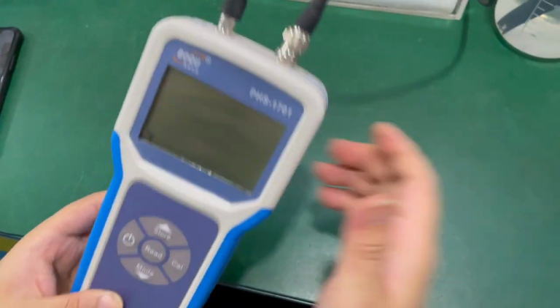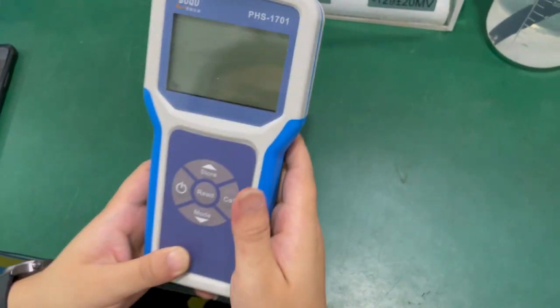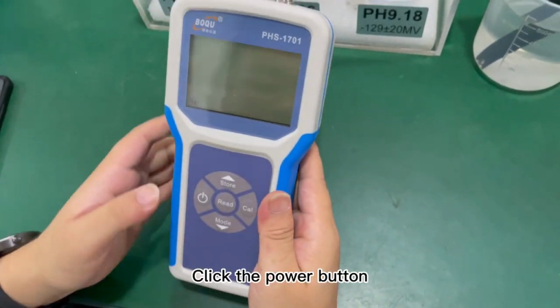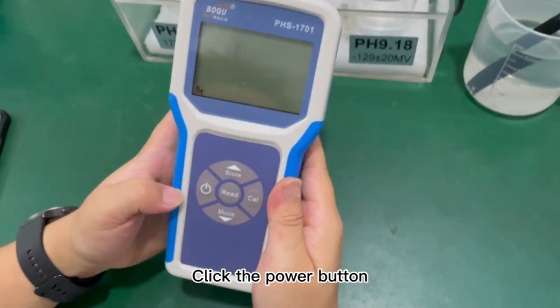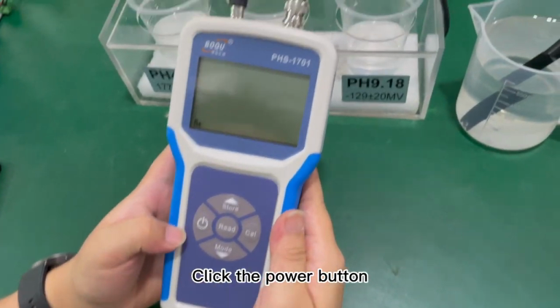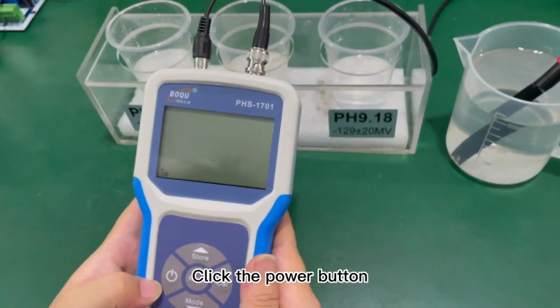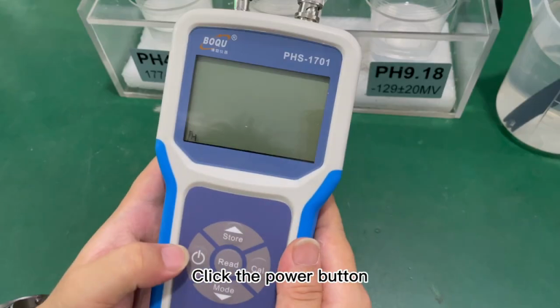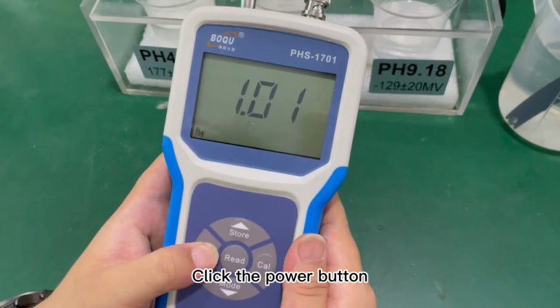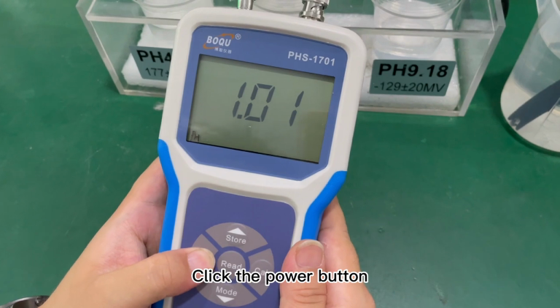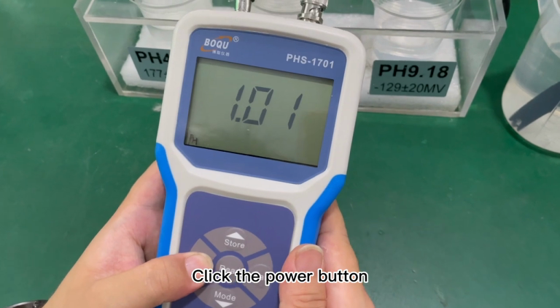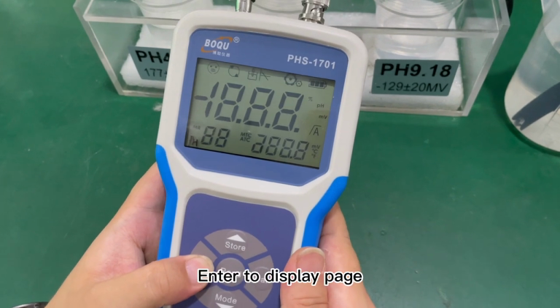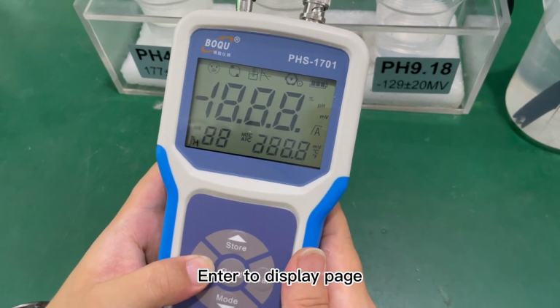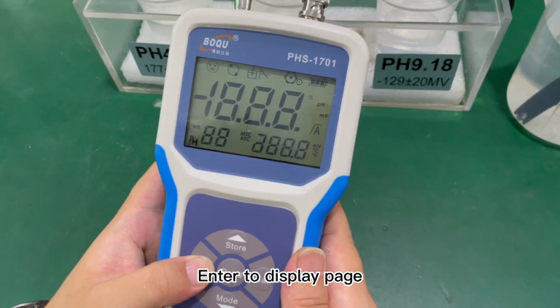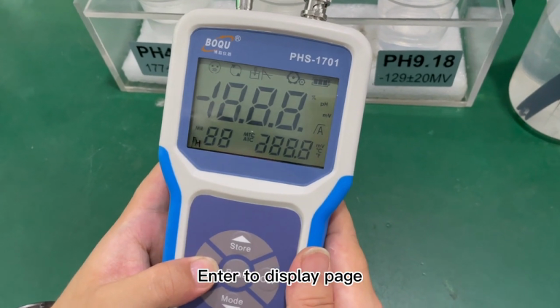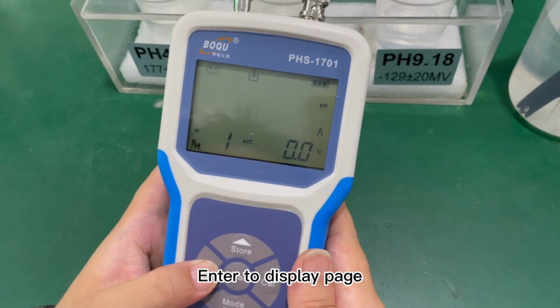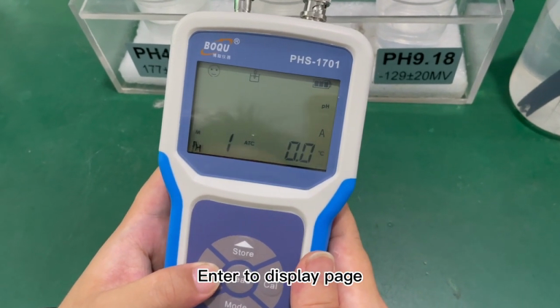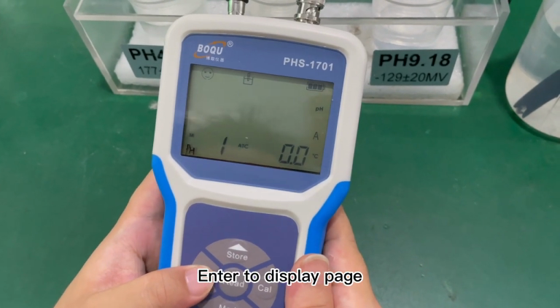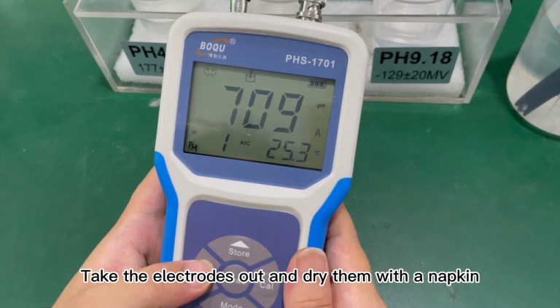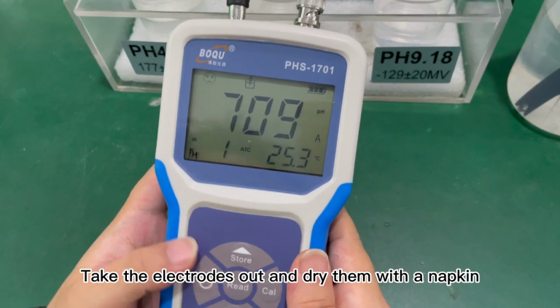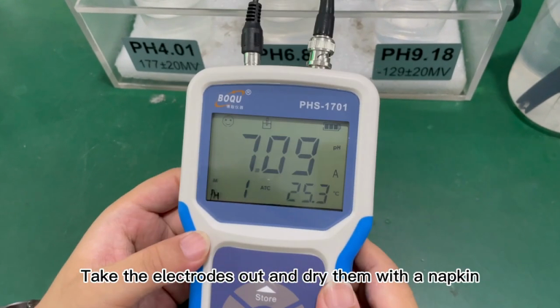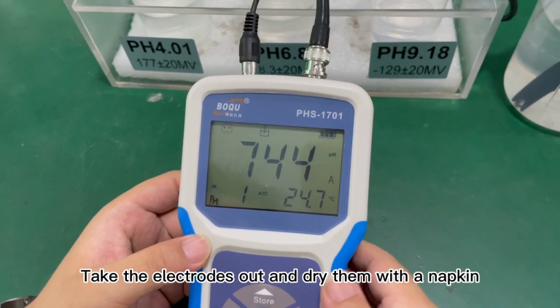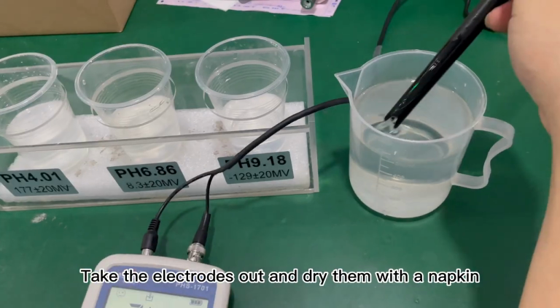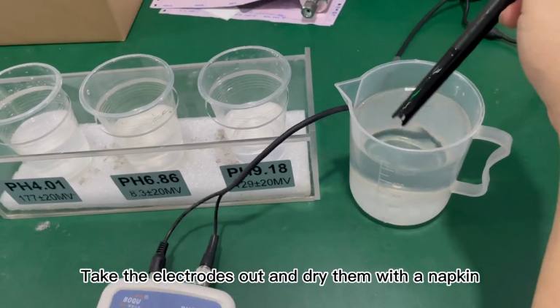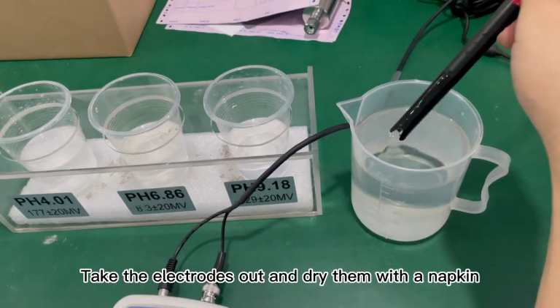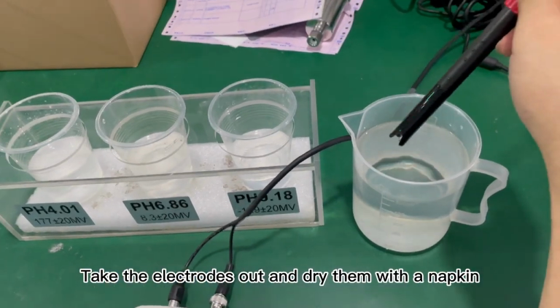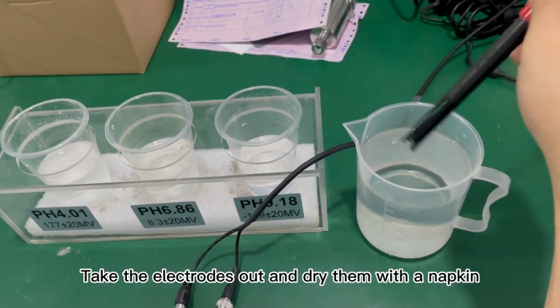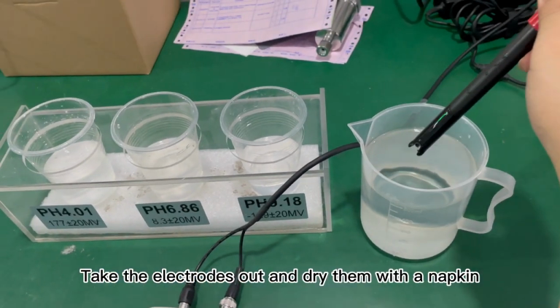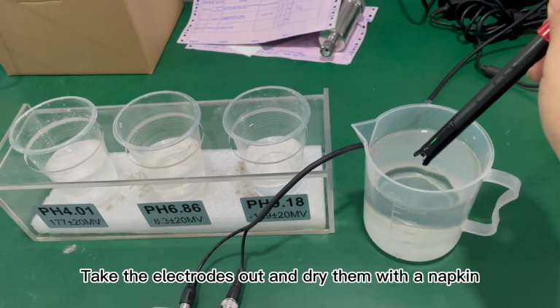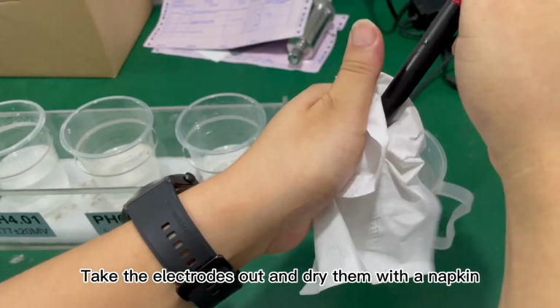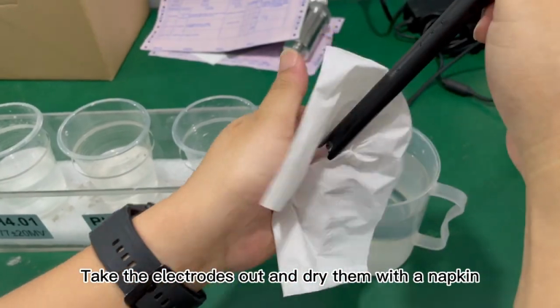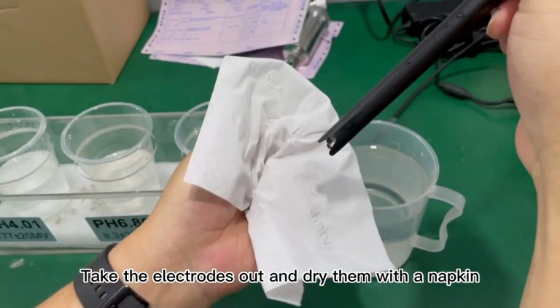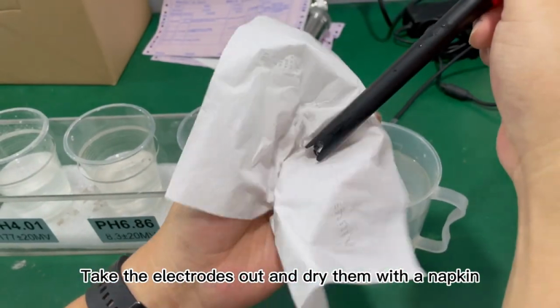Click the power button and enter the display page. Take the electrodes out and dry them with a napkin.